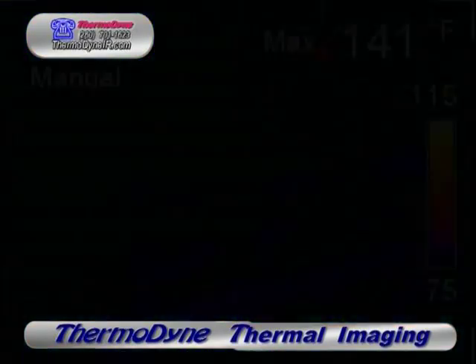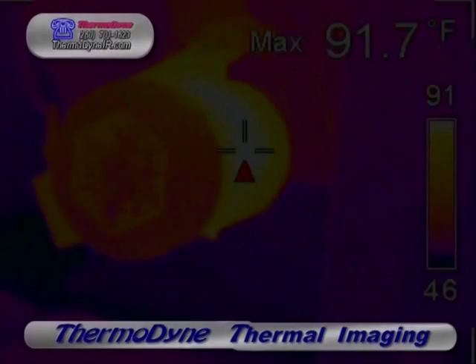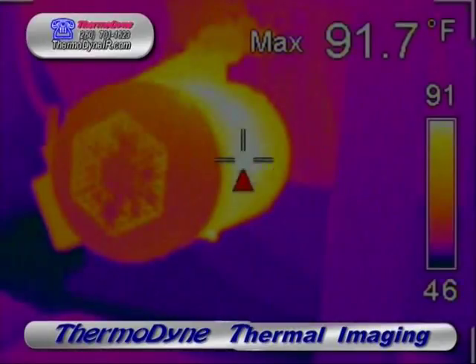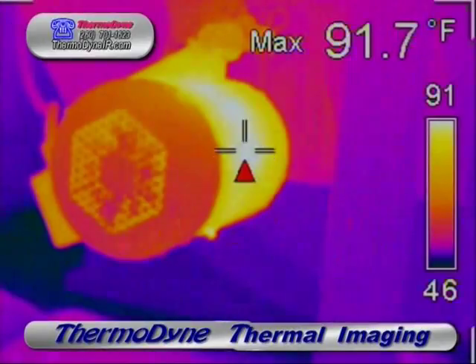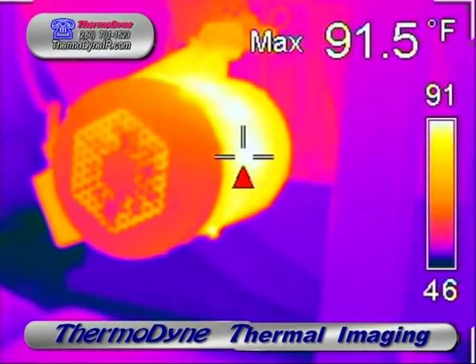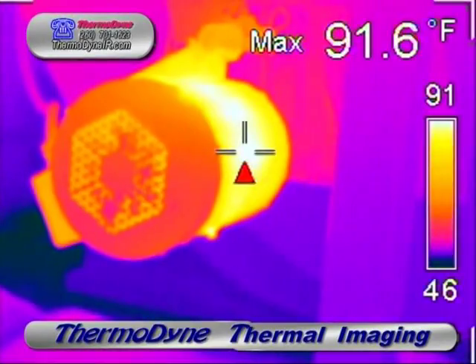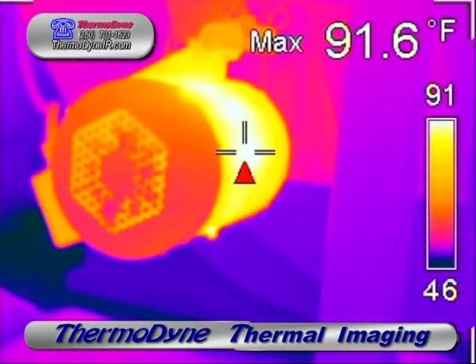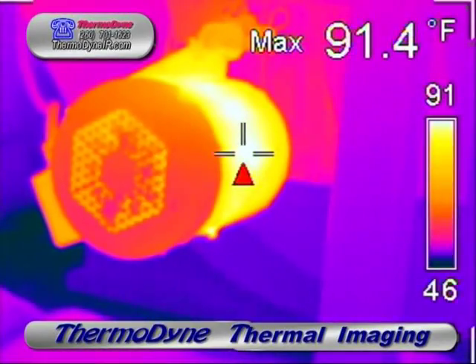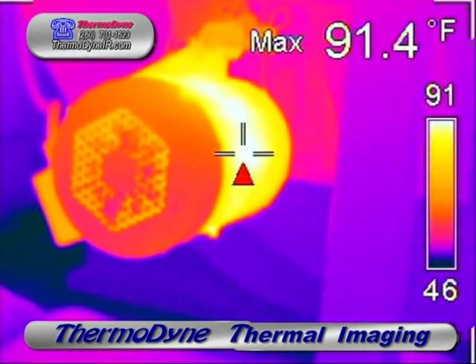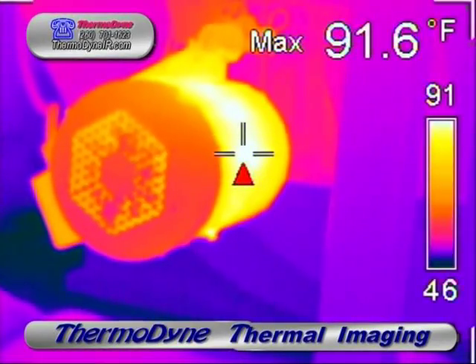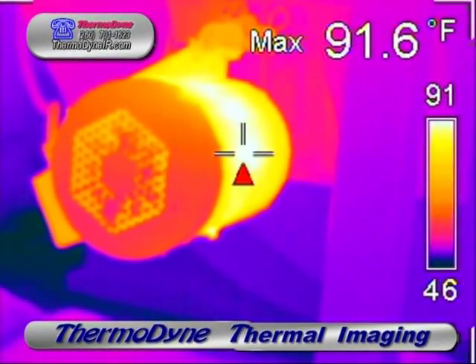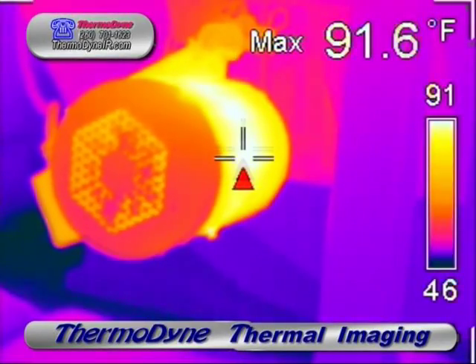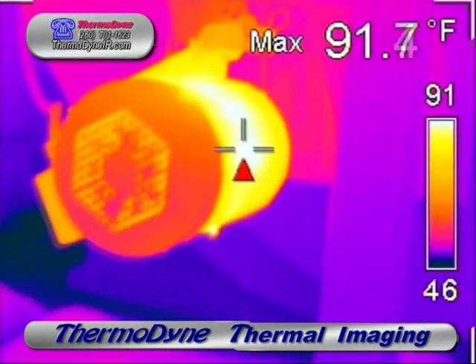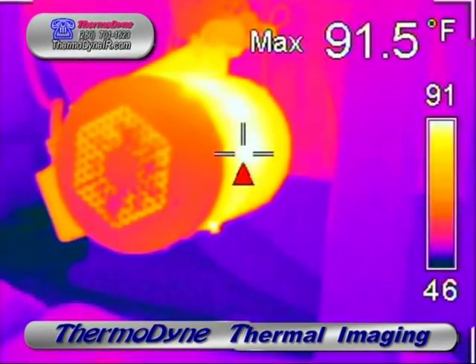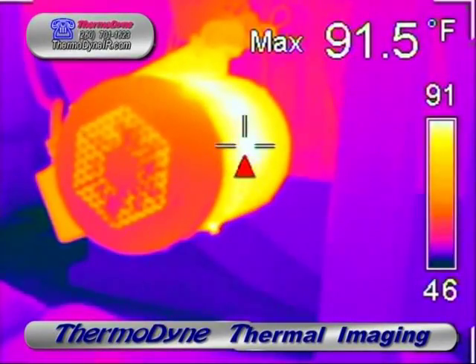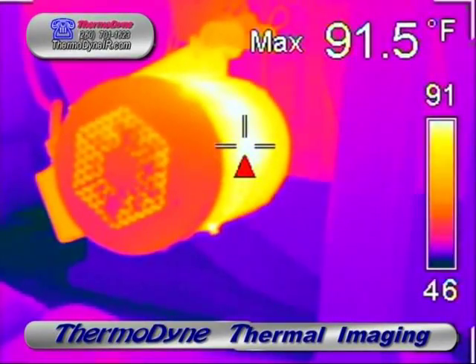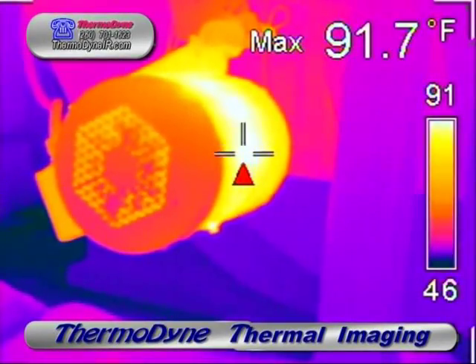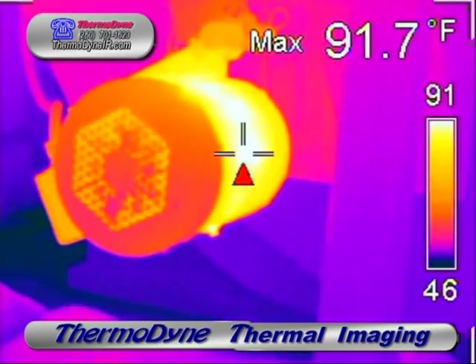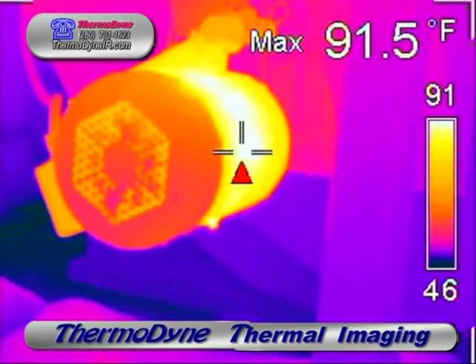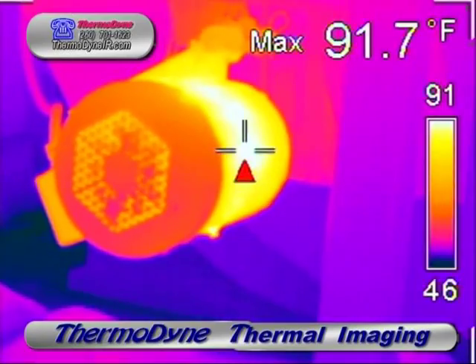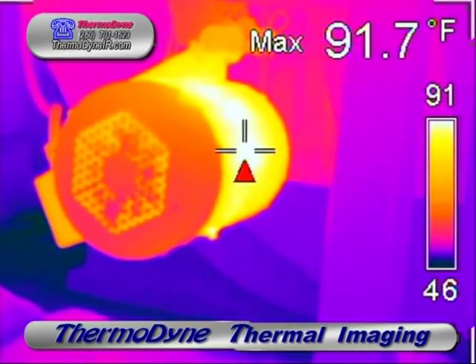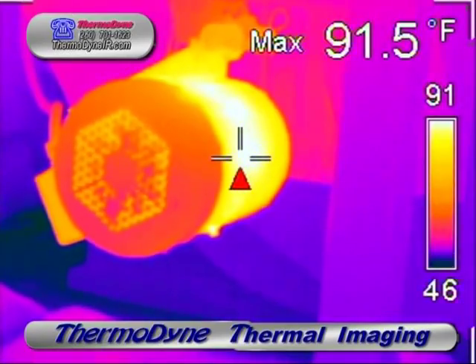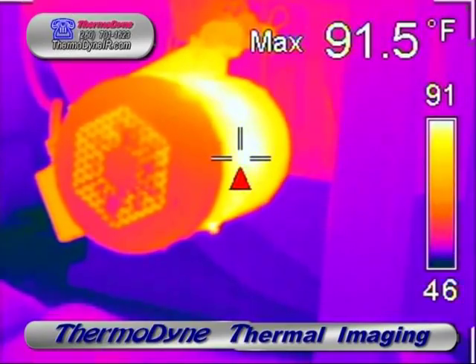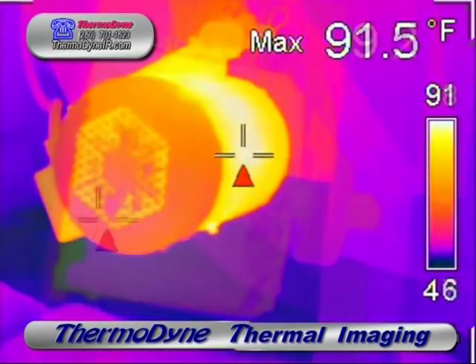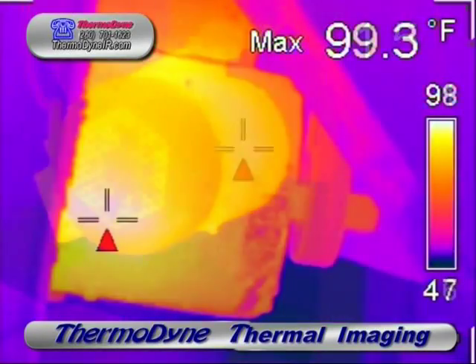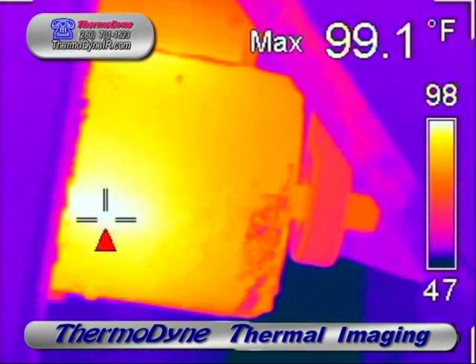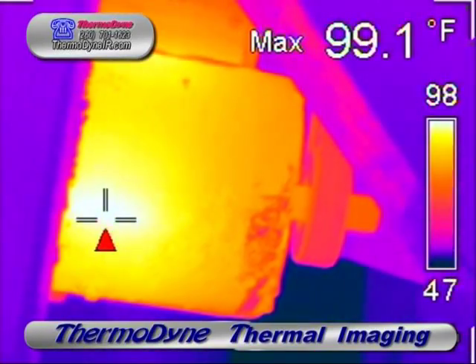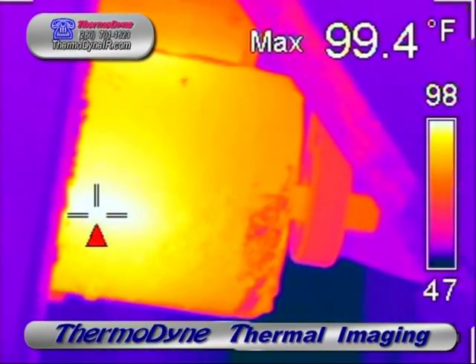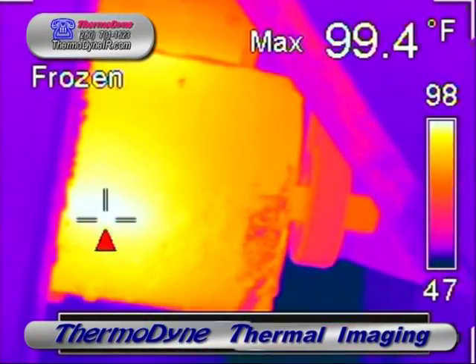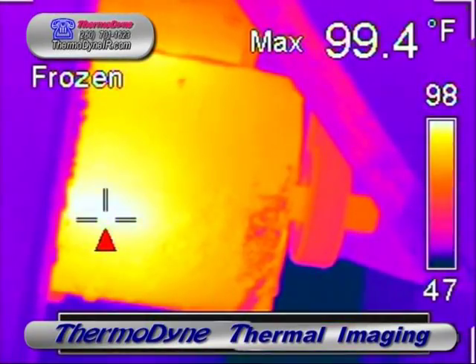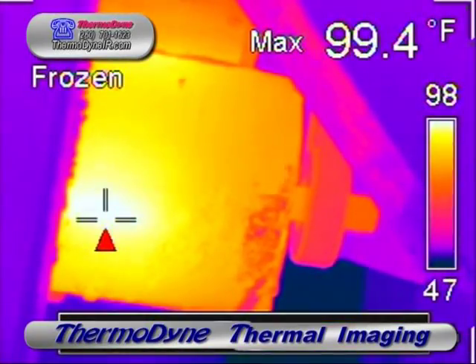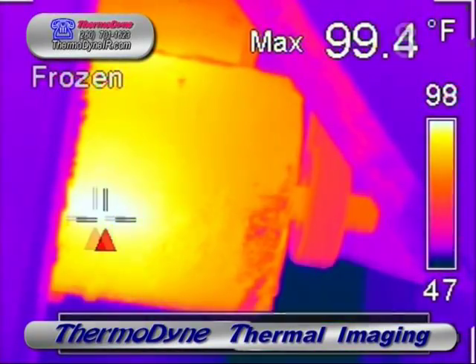Here we see normal temperatures on a drive motor. Proper belt tension can easily be verified.